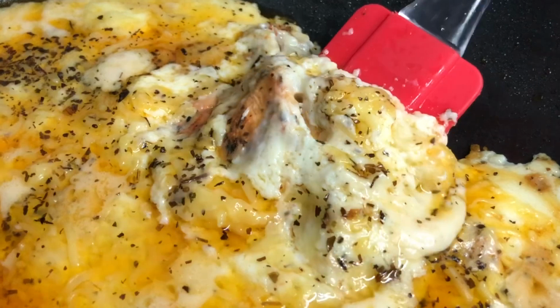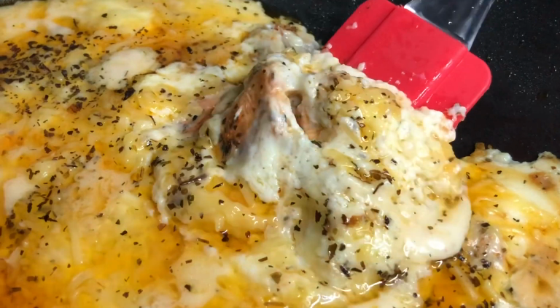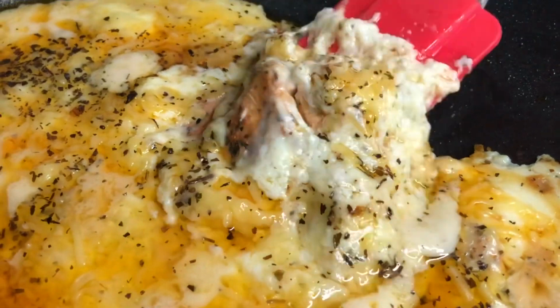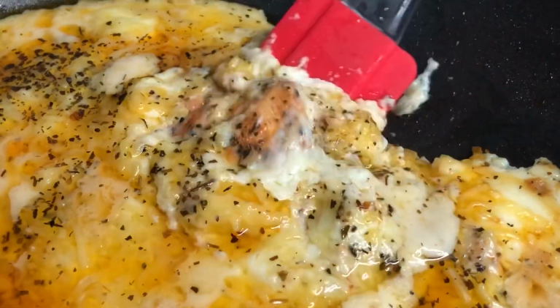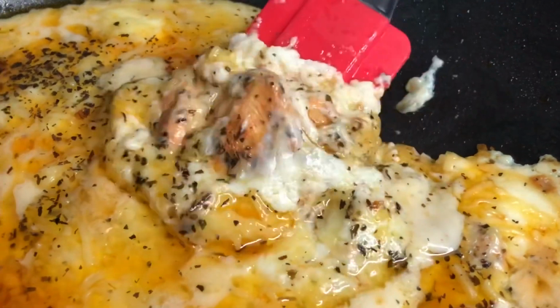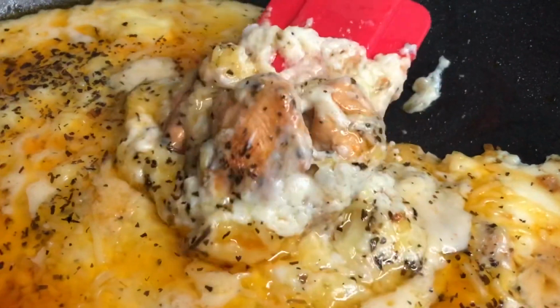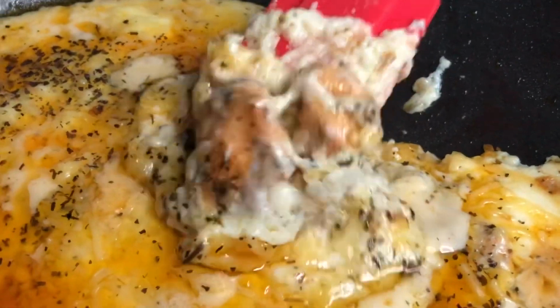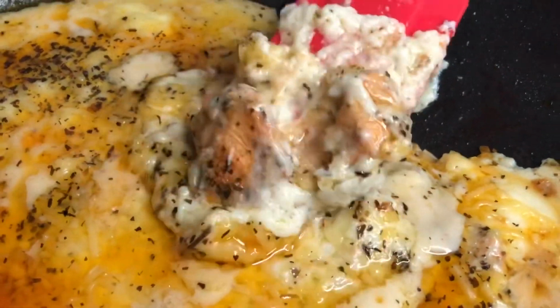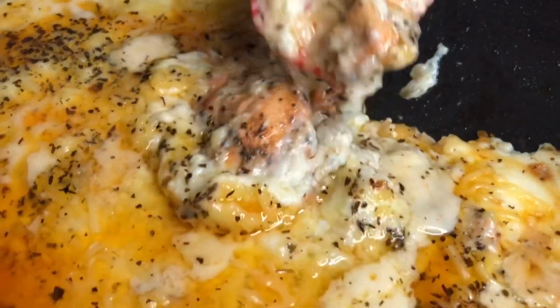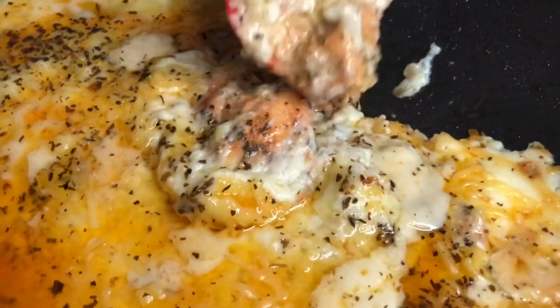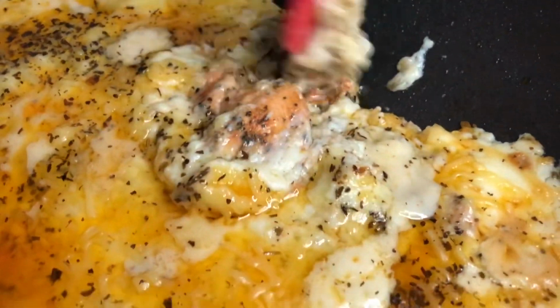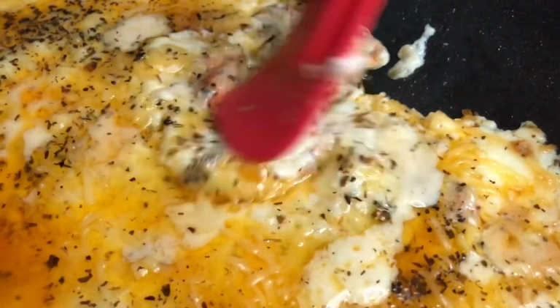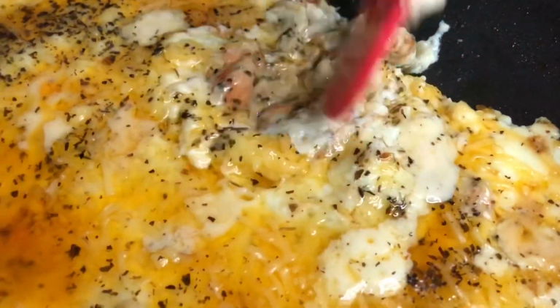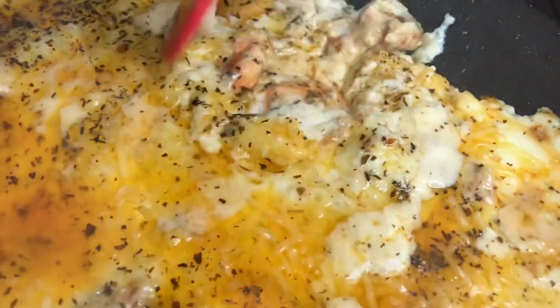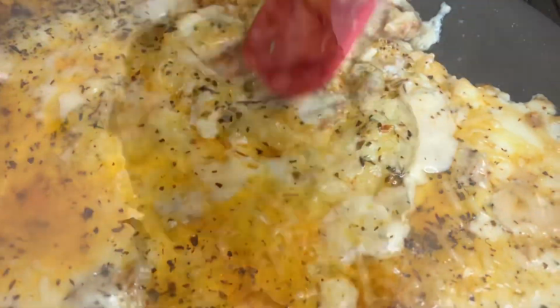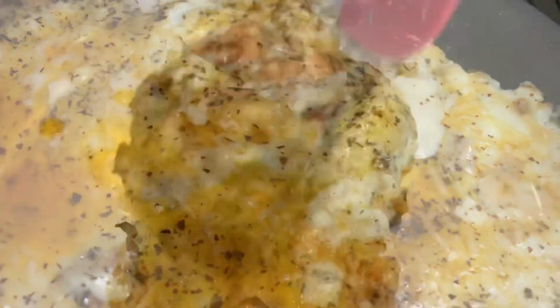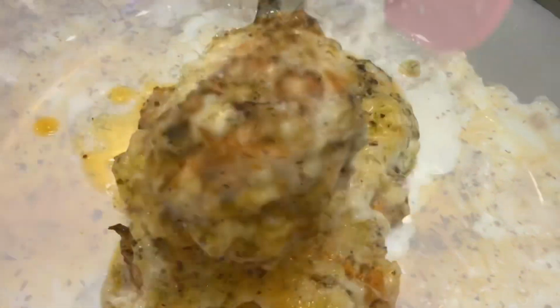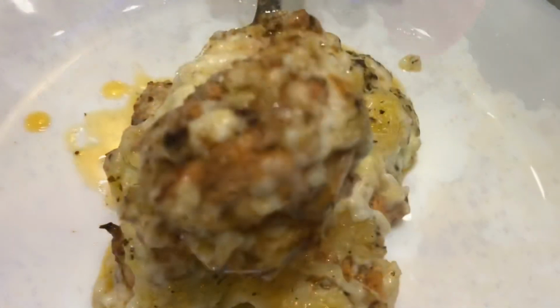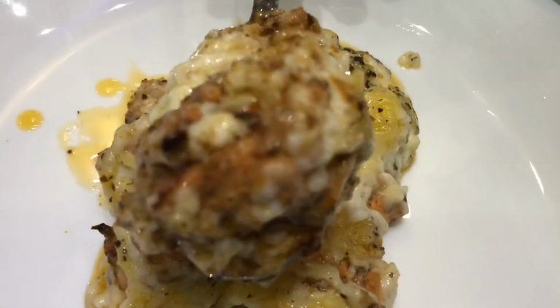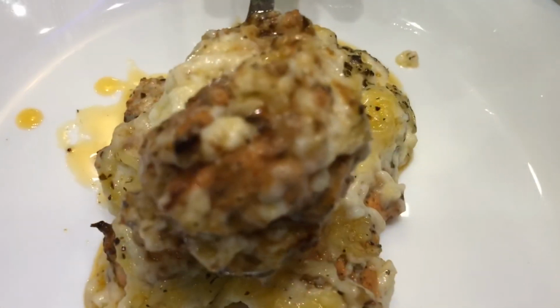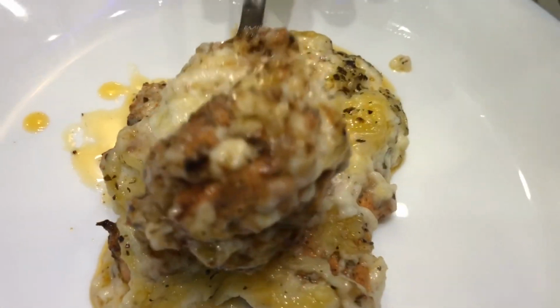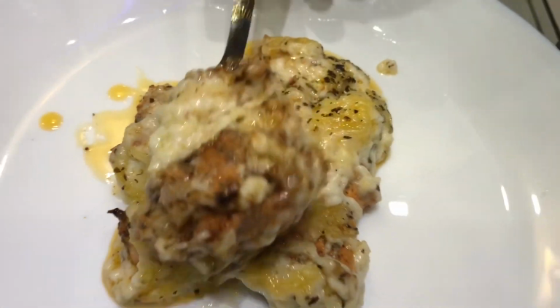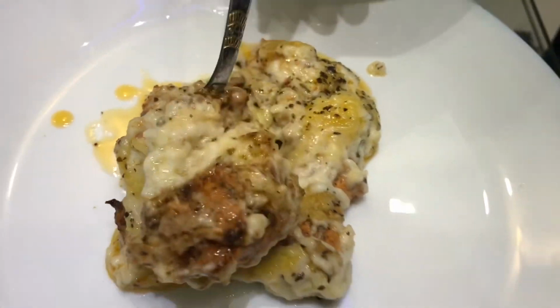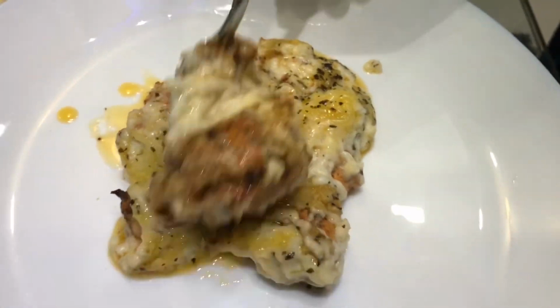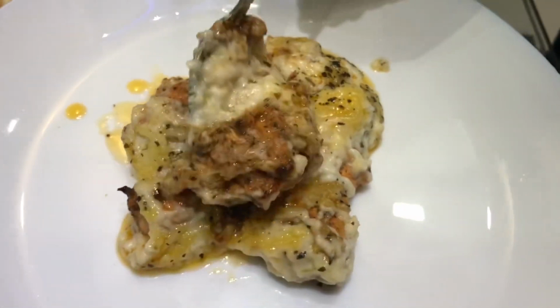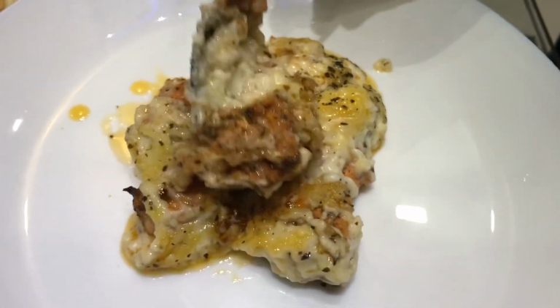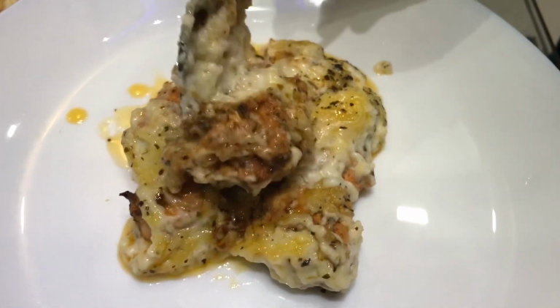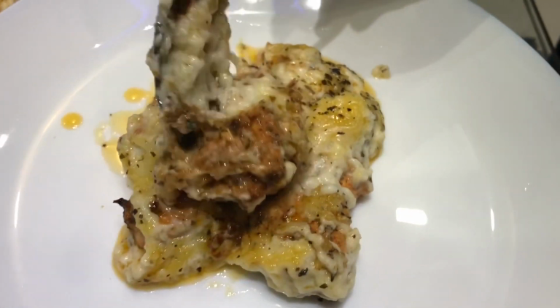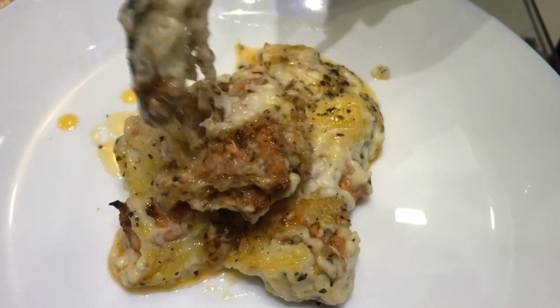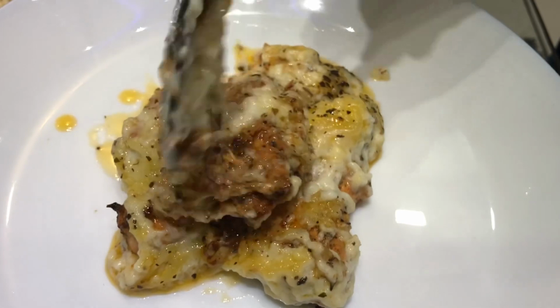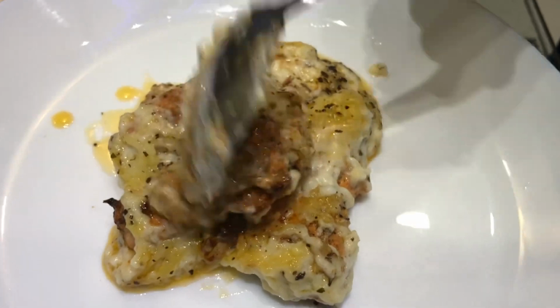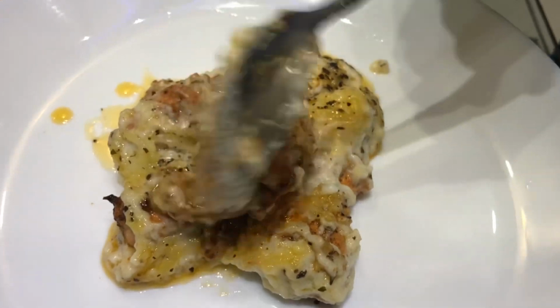Hello and welcome back. I am going to try this Turkish chicken recipe.